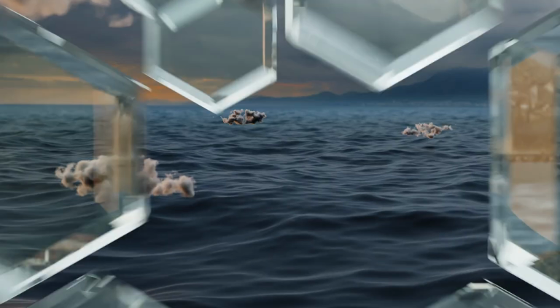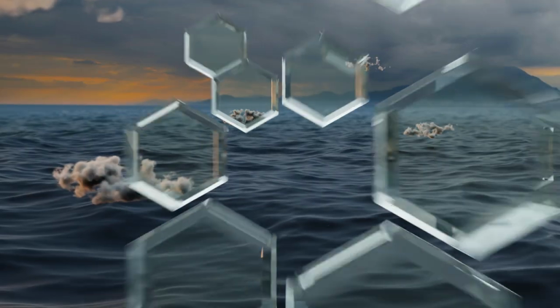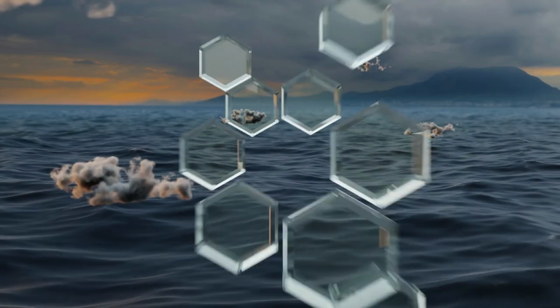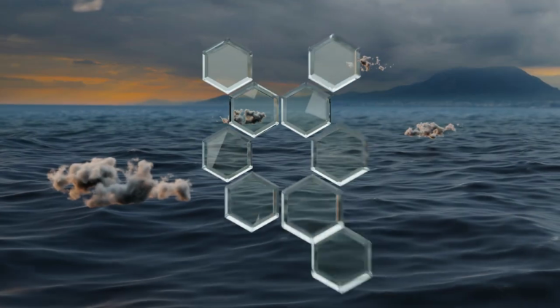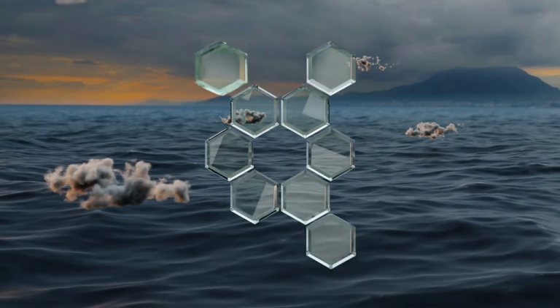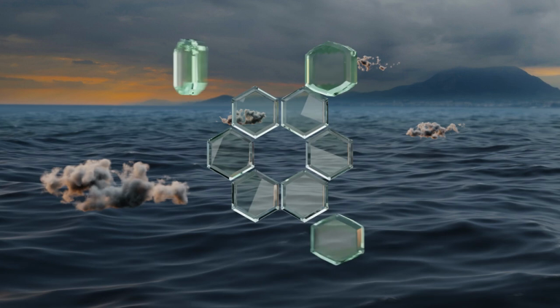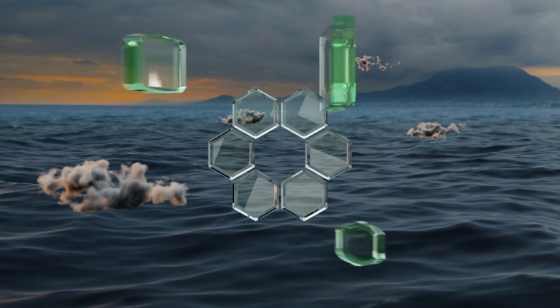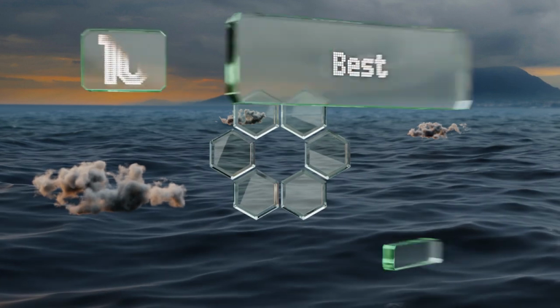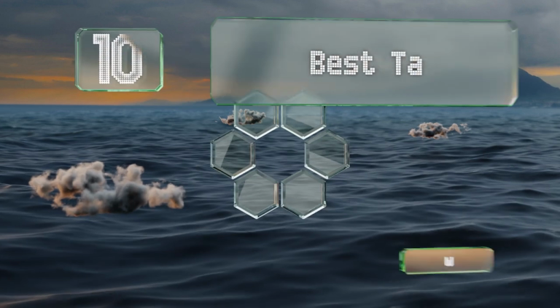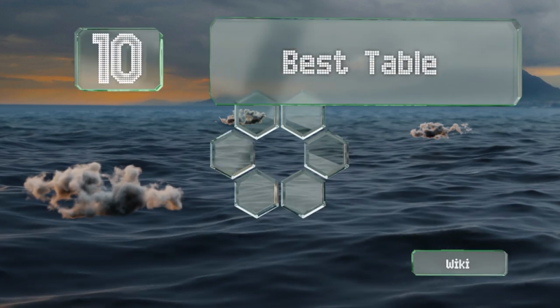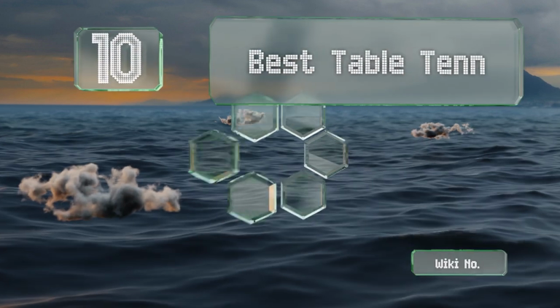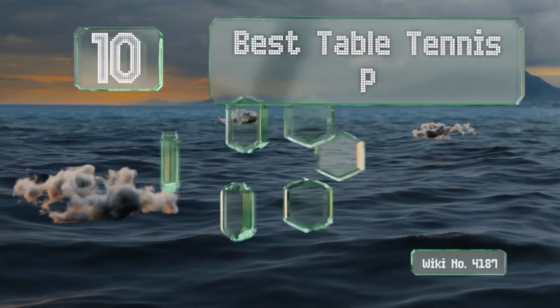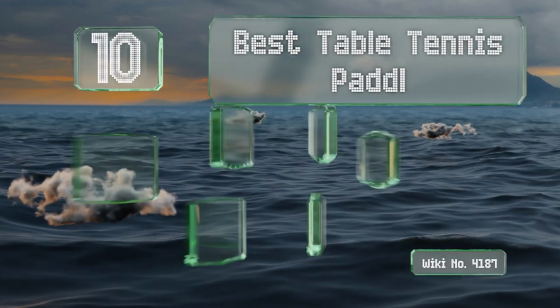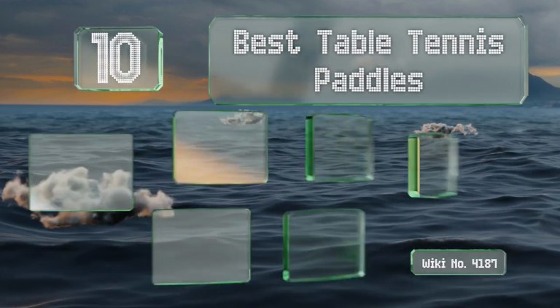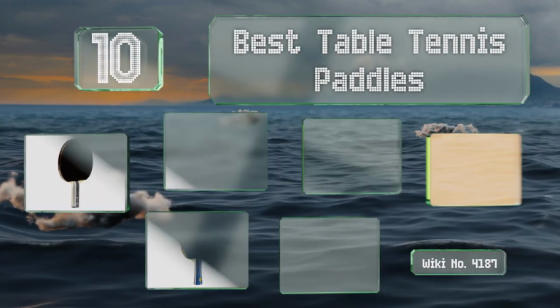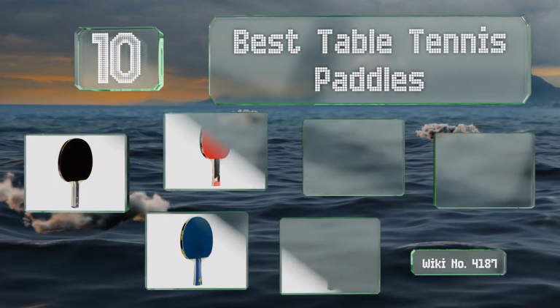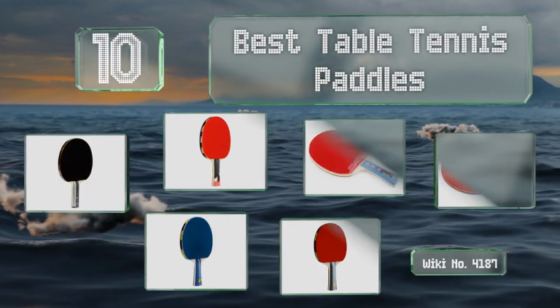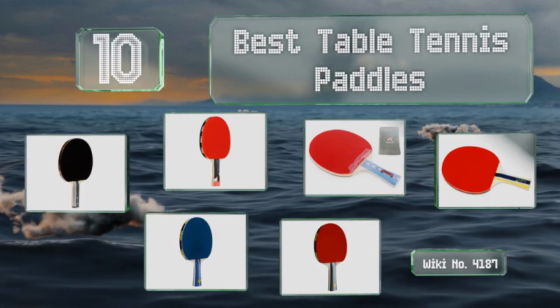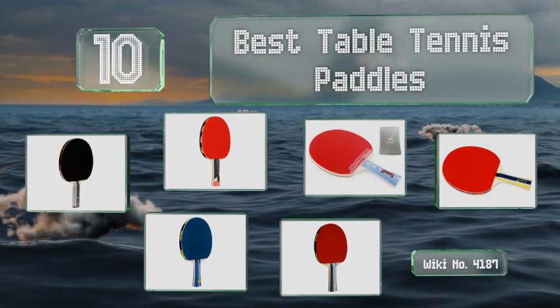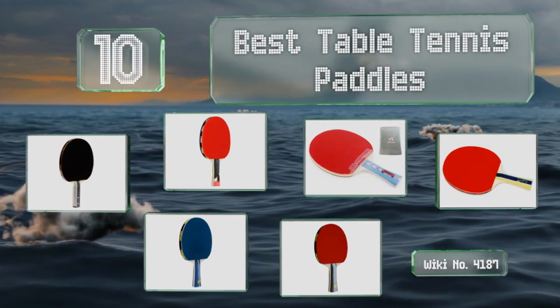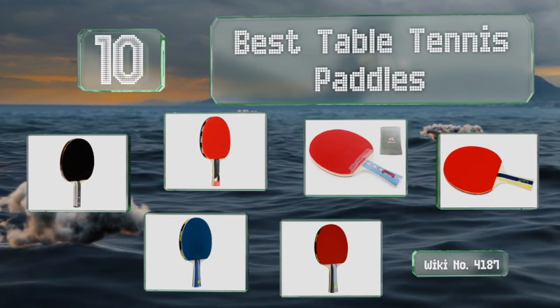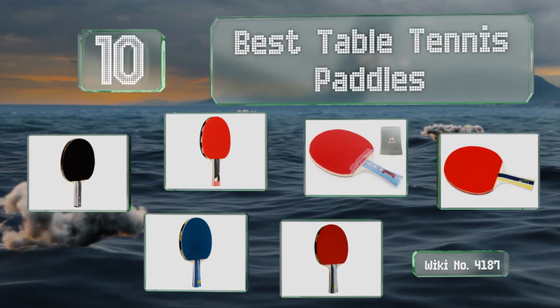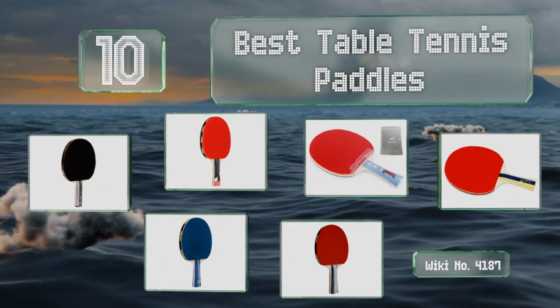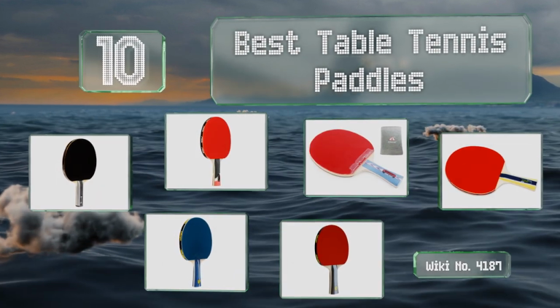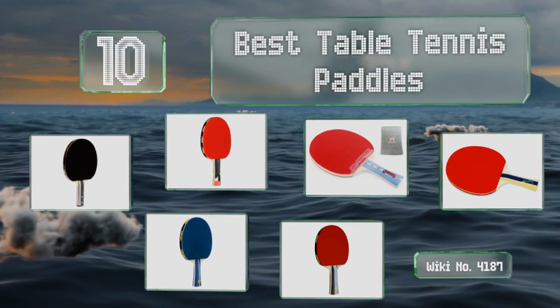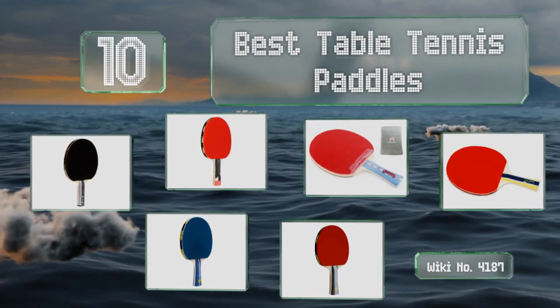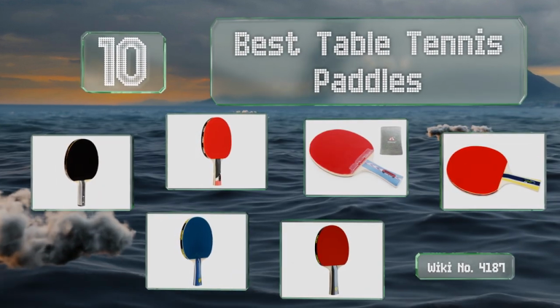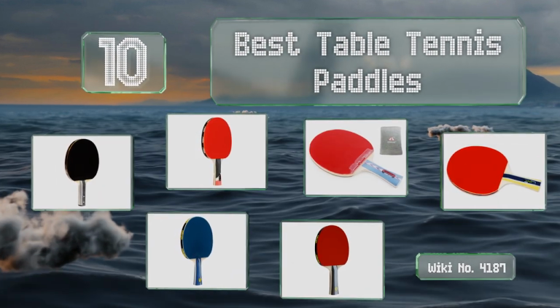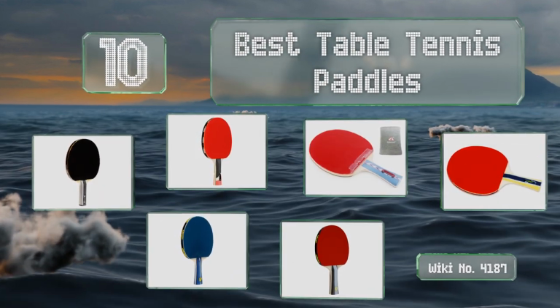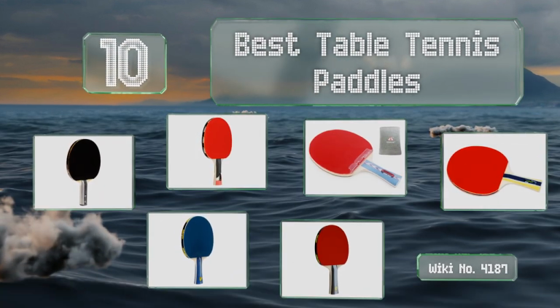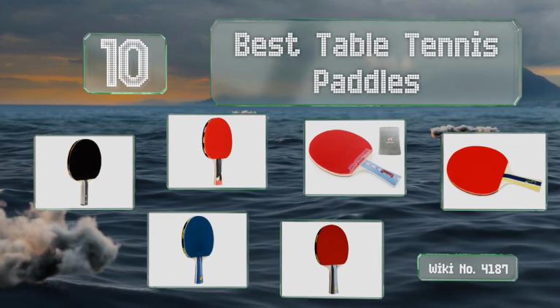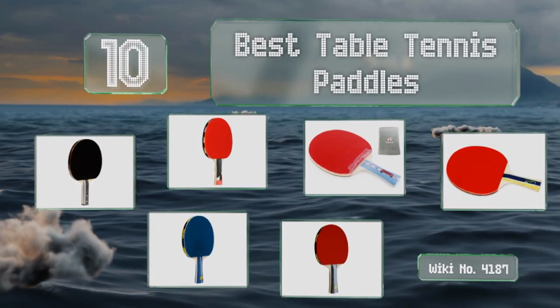EasyVid presents the 10 best table tennis paddles. Let's get started with the list.